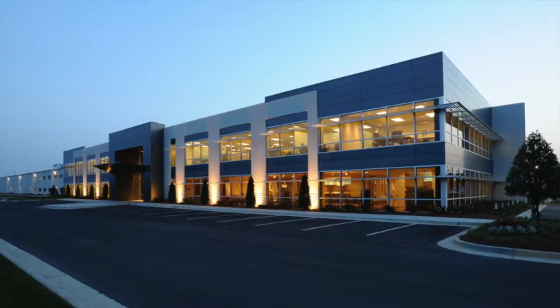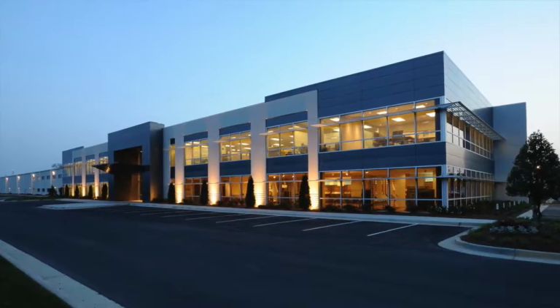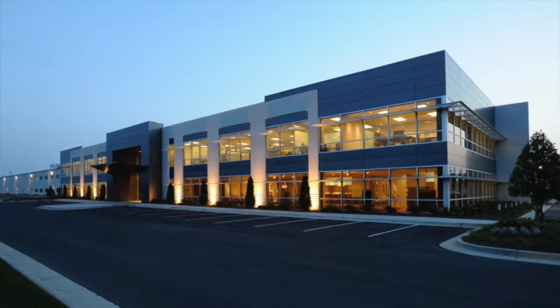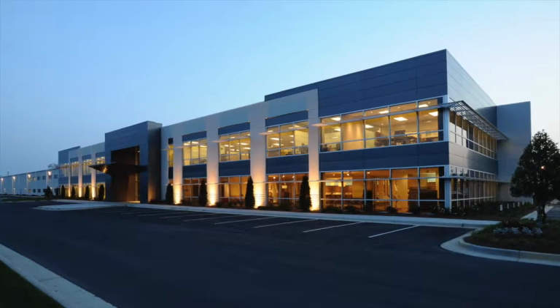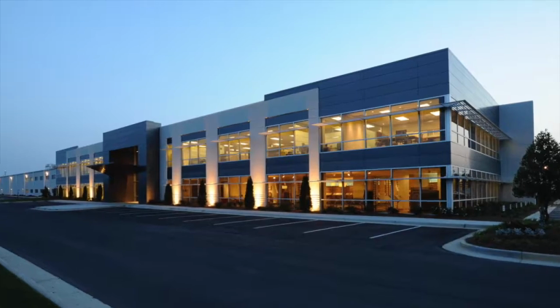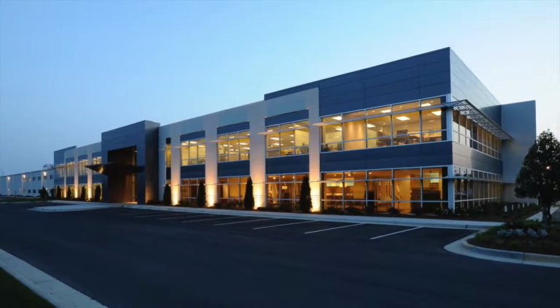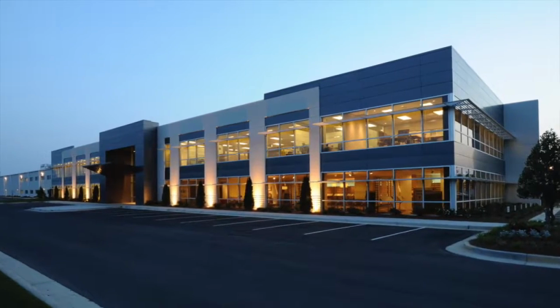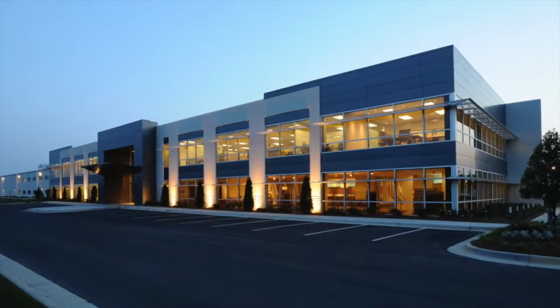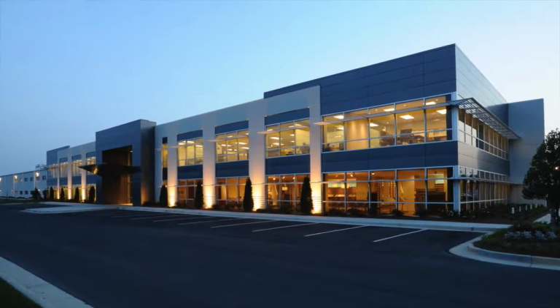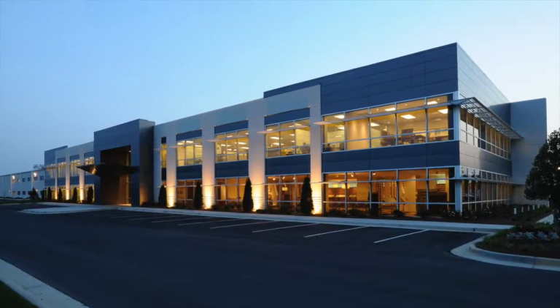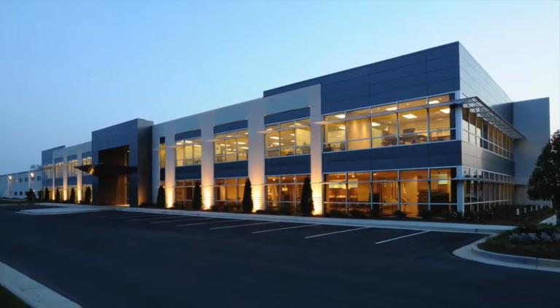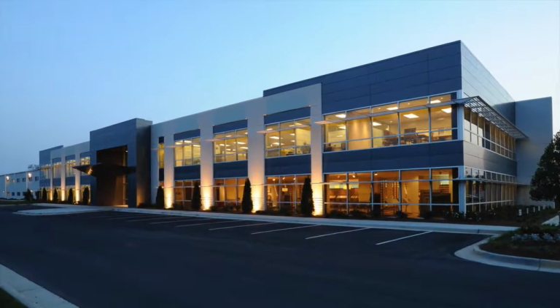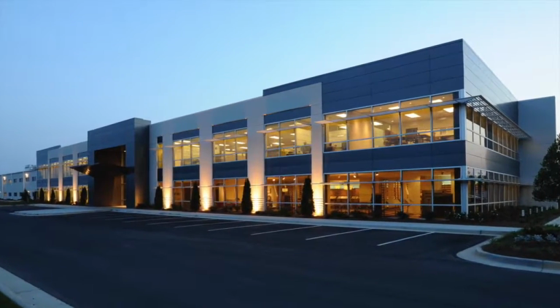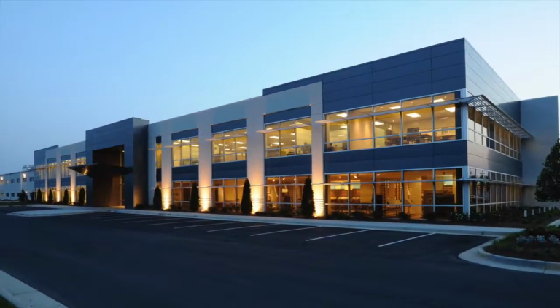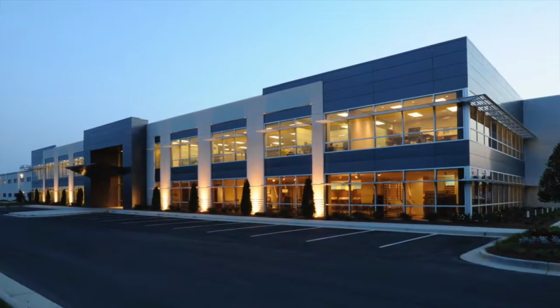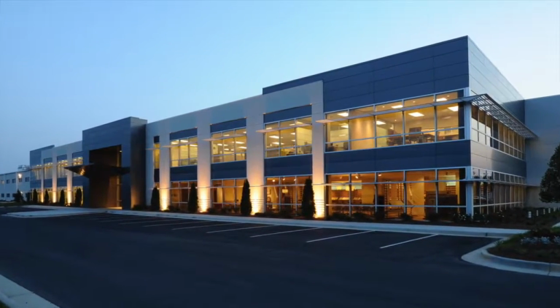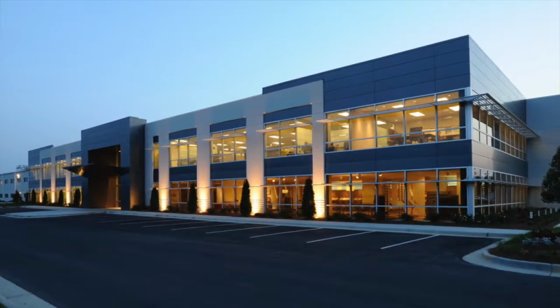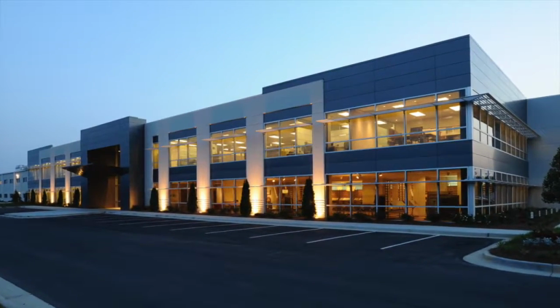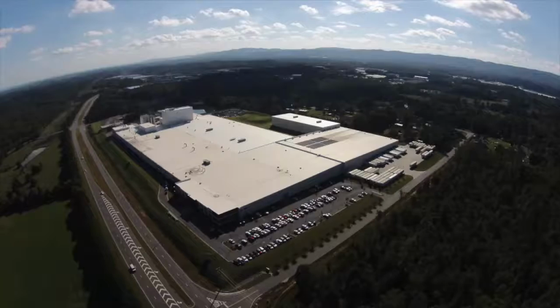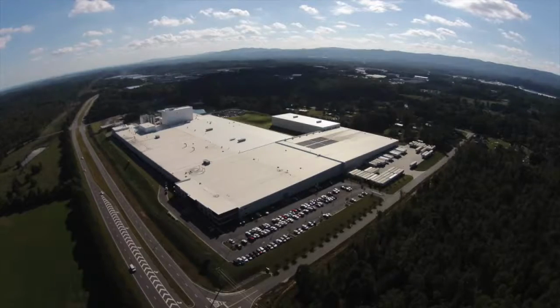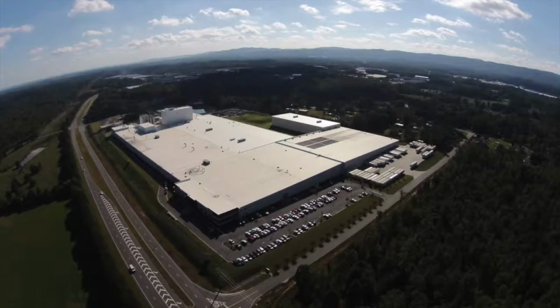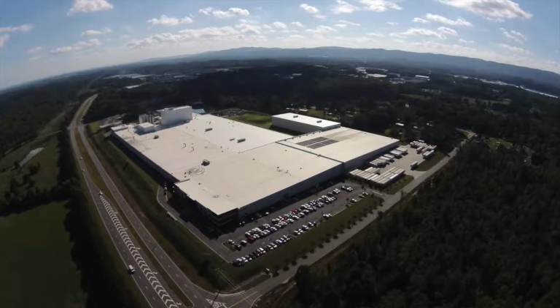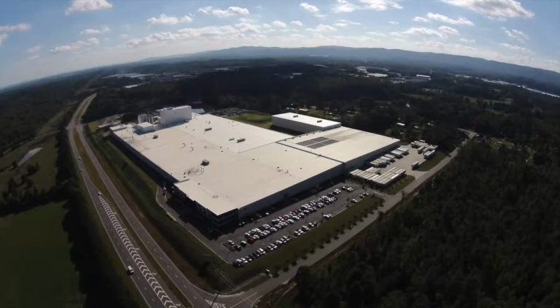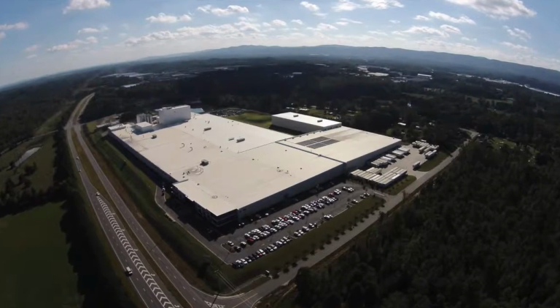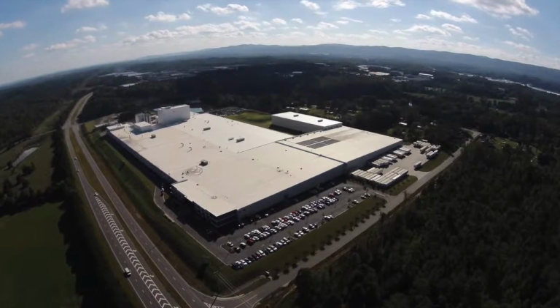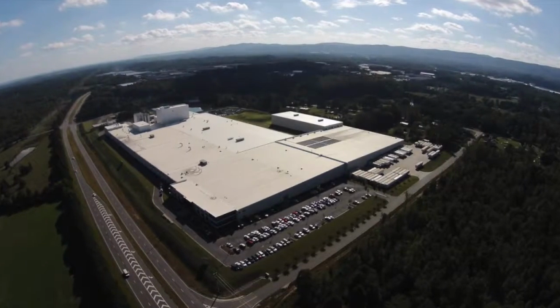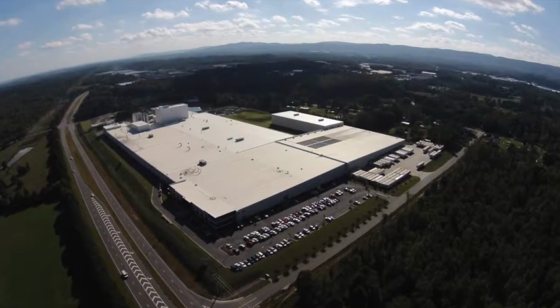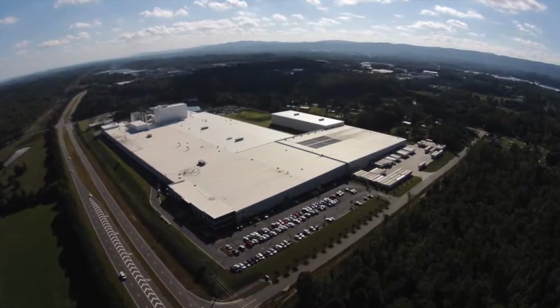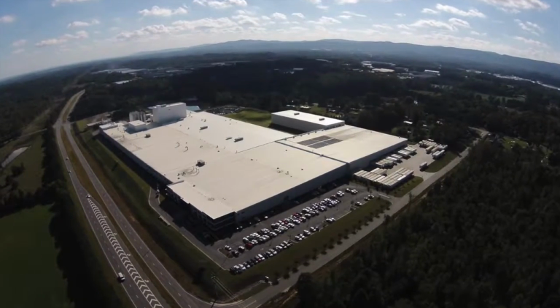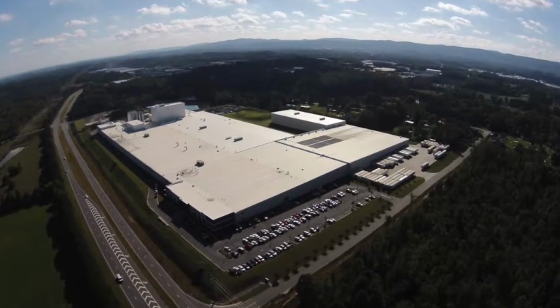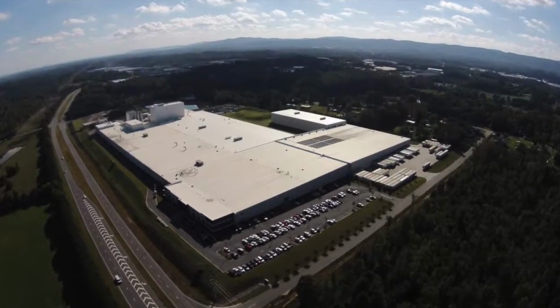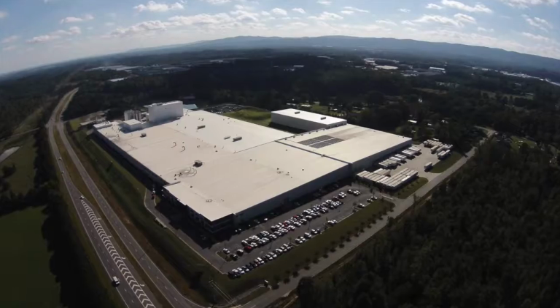IVC's manufacturing facility in Dalton, Georgia is one of the most energy-efficient flooring facilities of its kind.